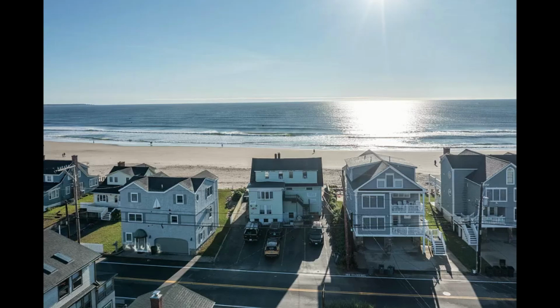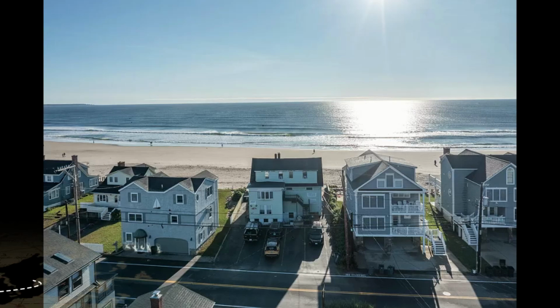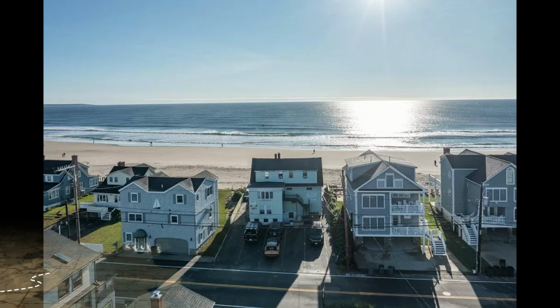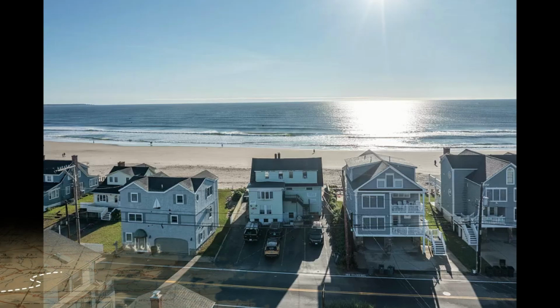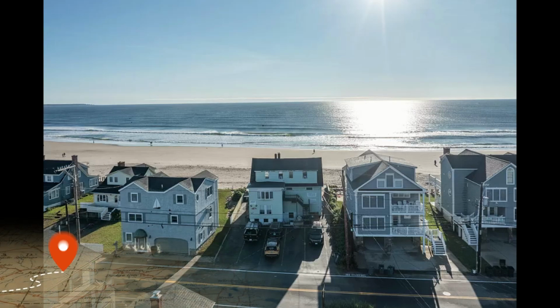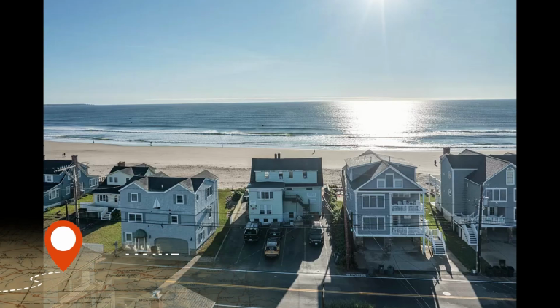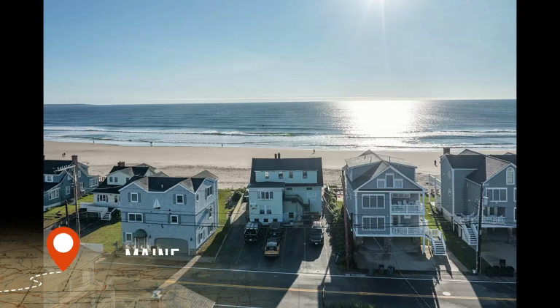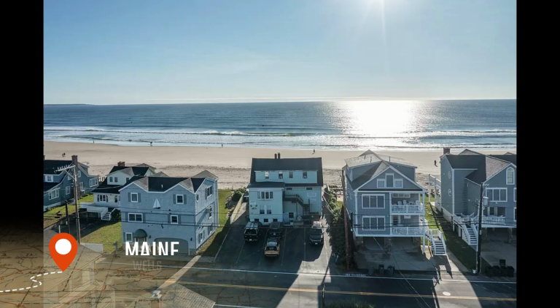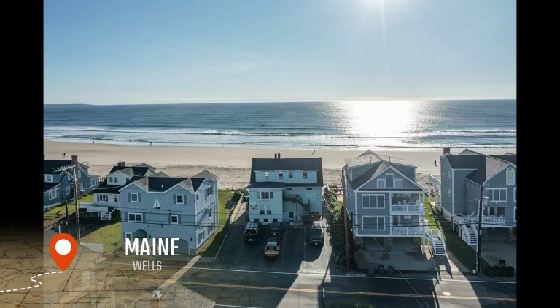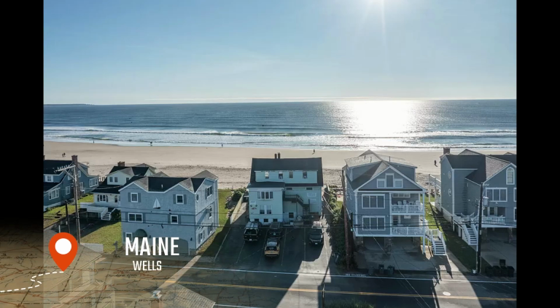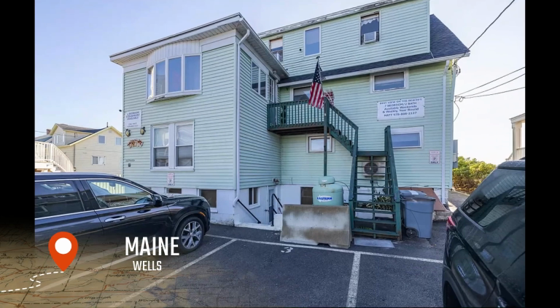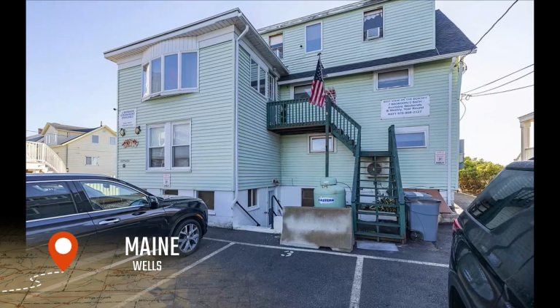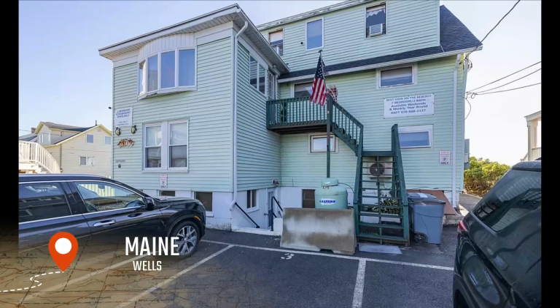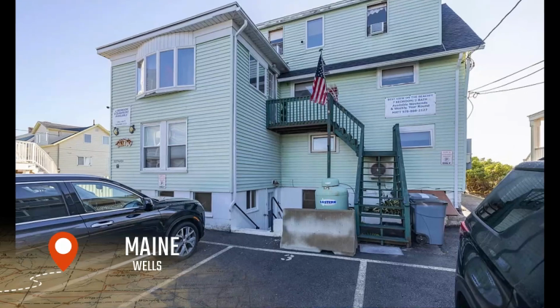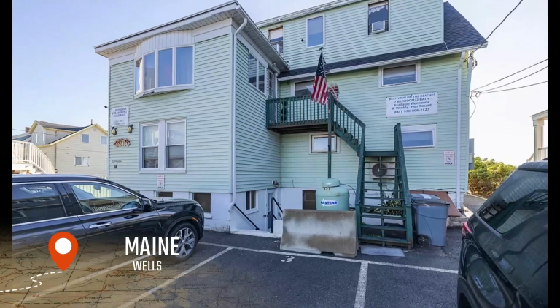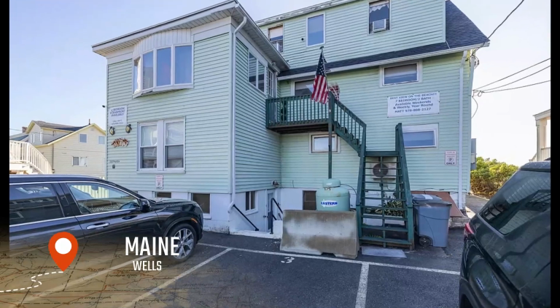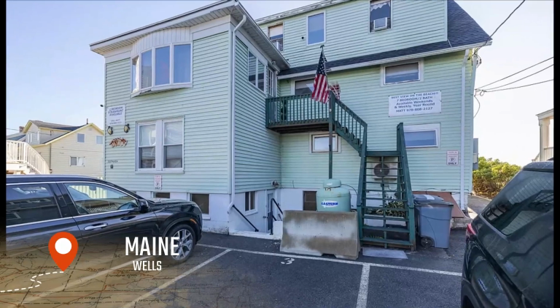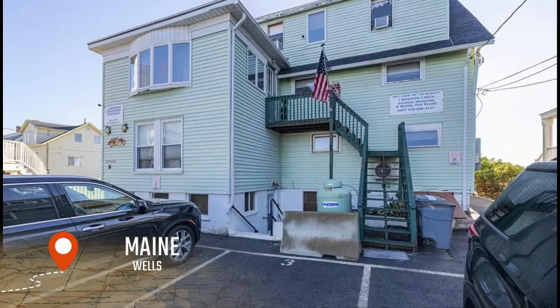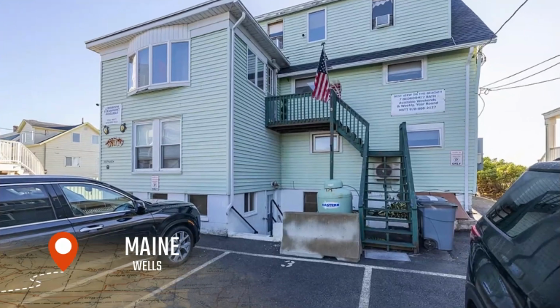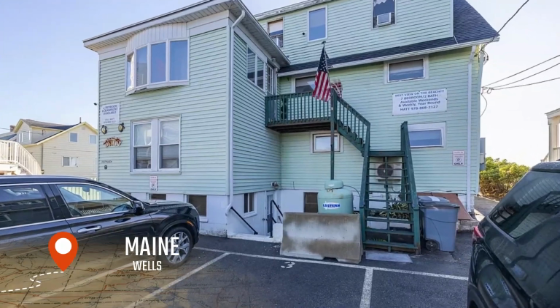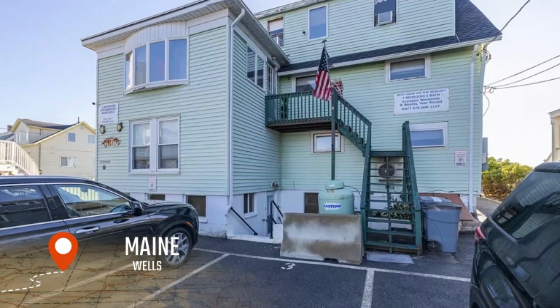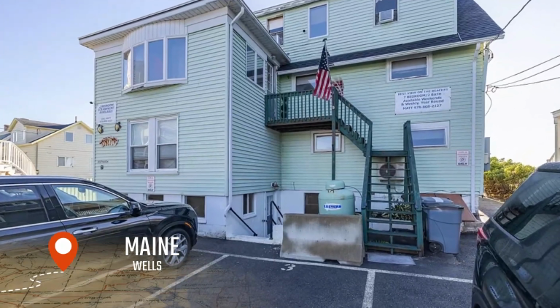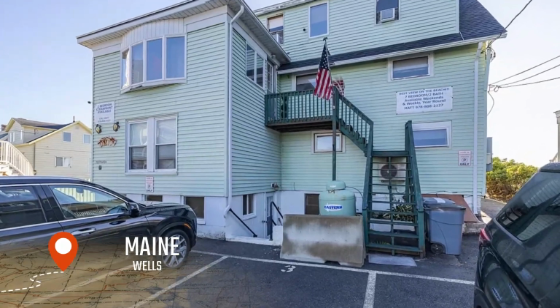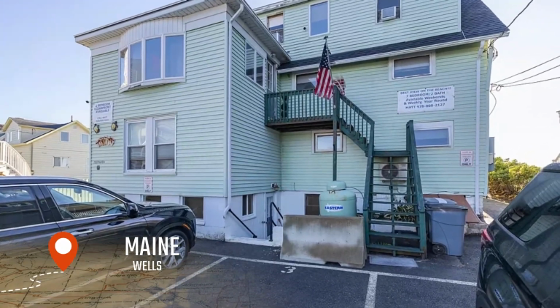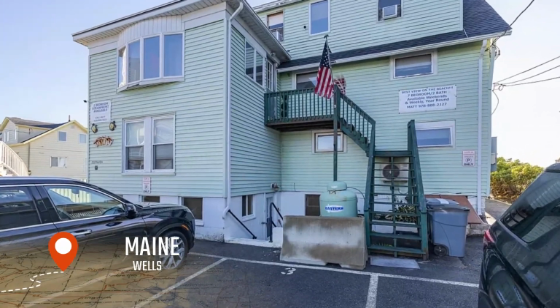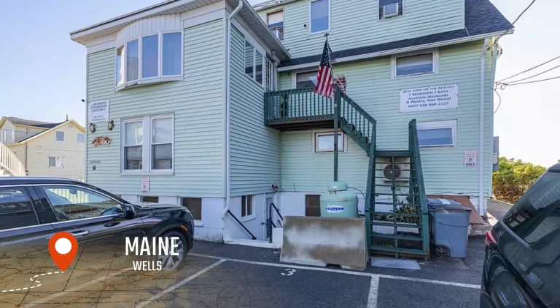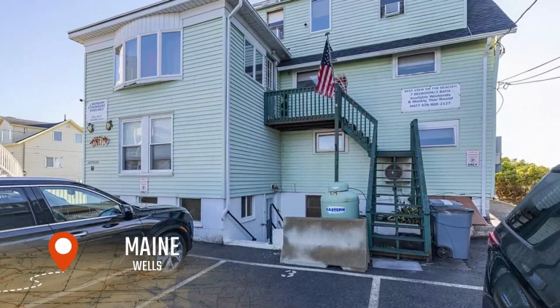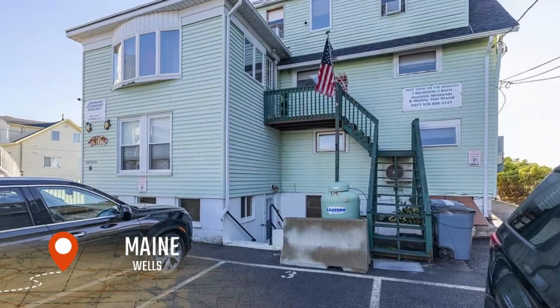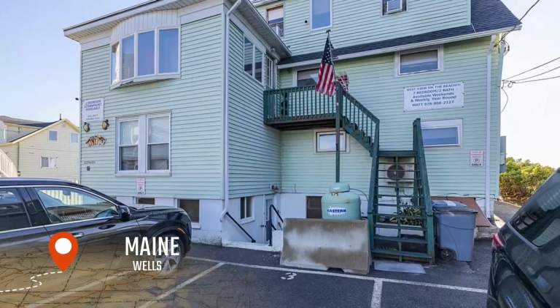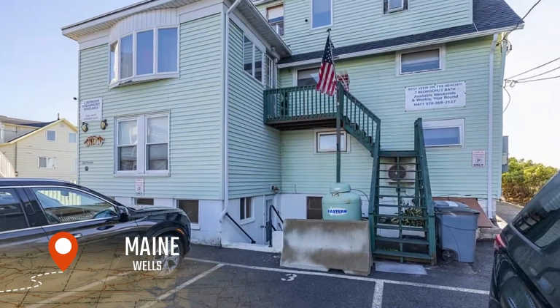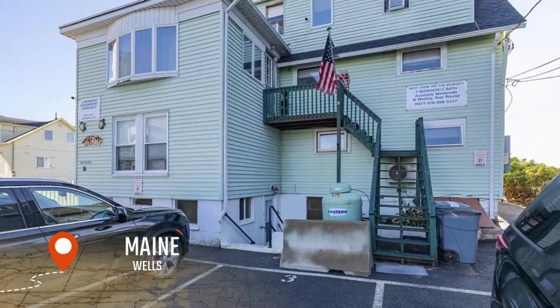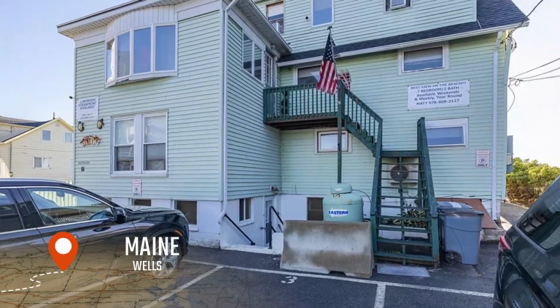Ladies and gentlemen, welcome to this stunning beachfront condo in the picturesque town of Wells, Maine.